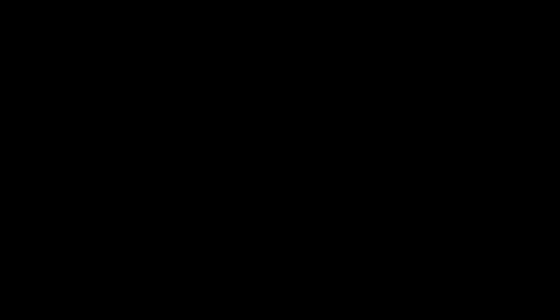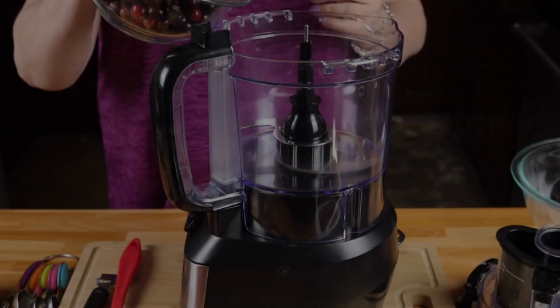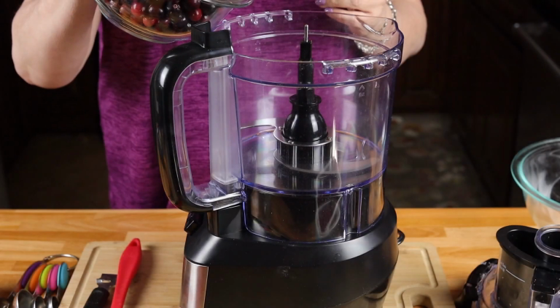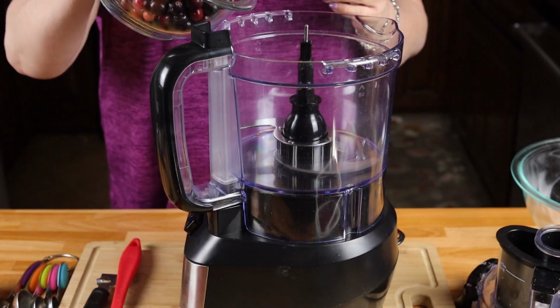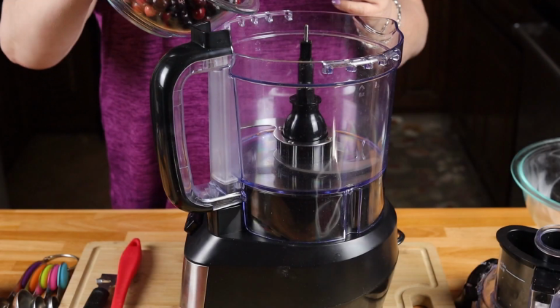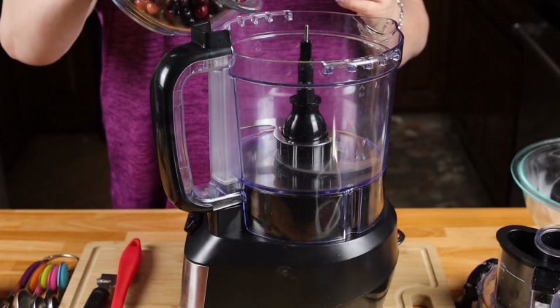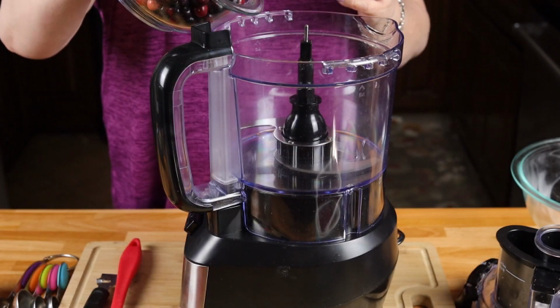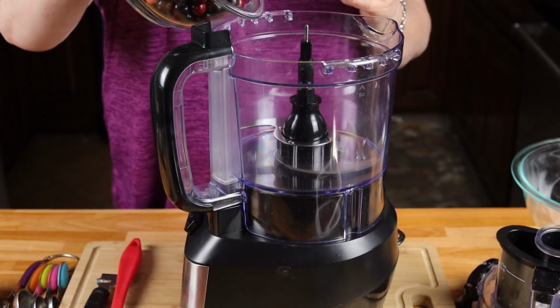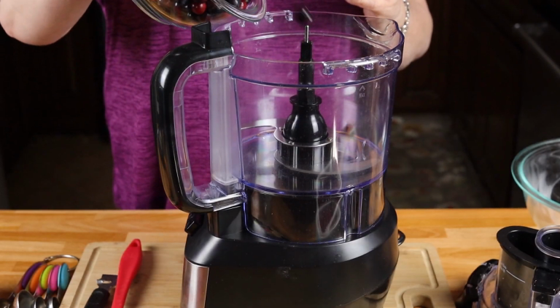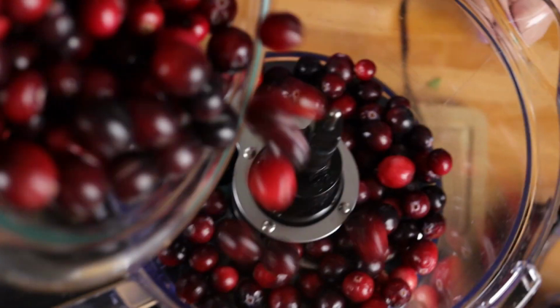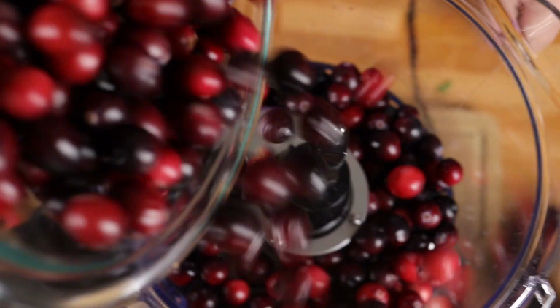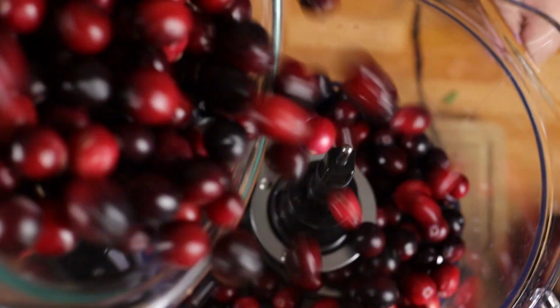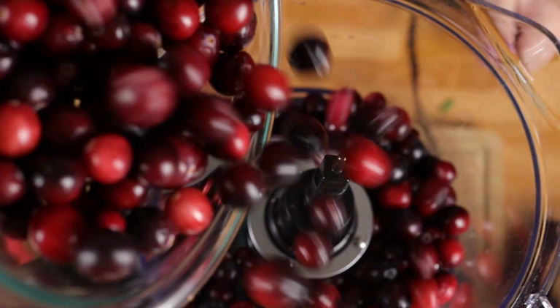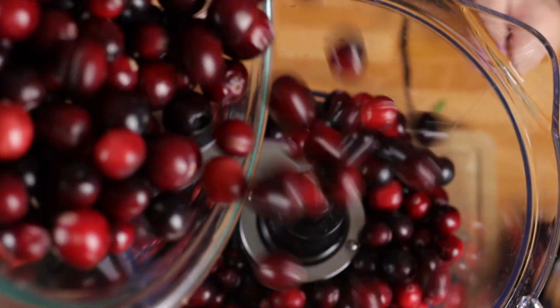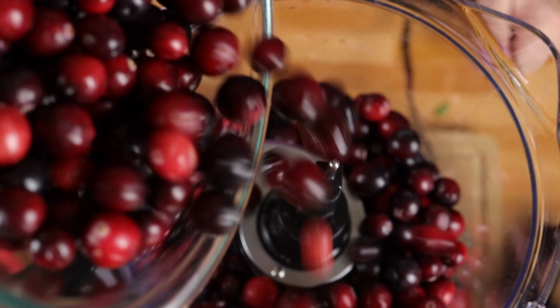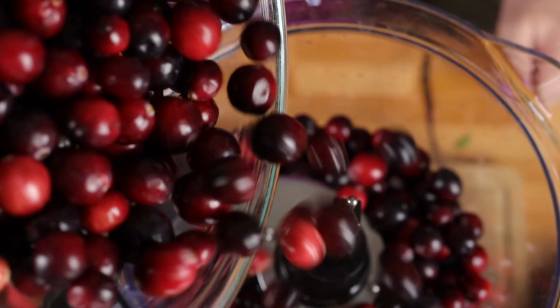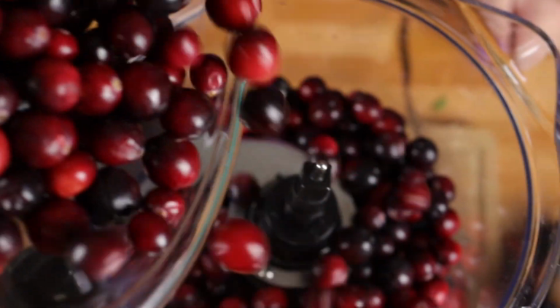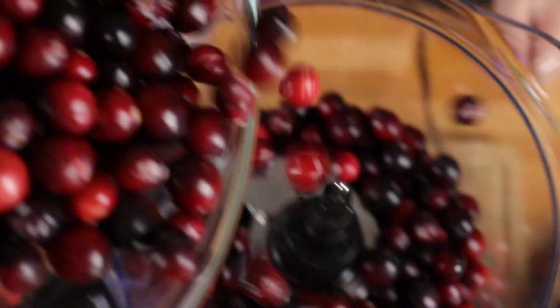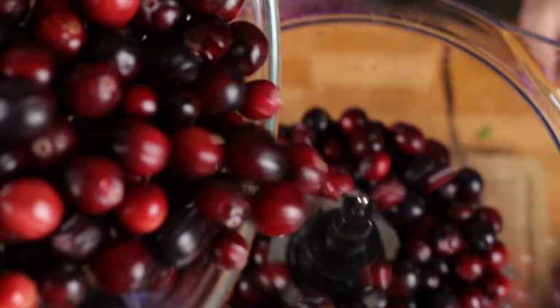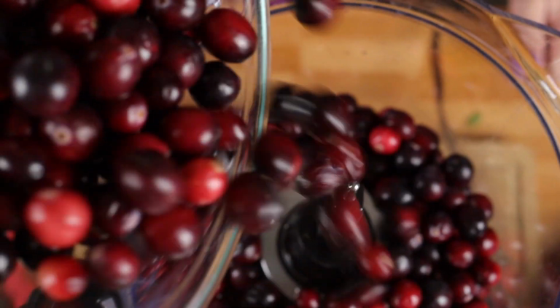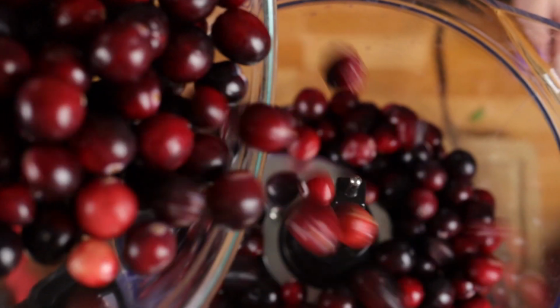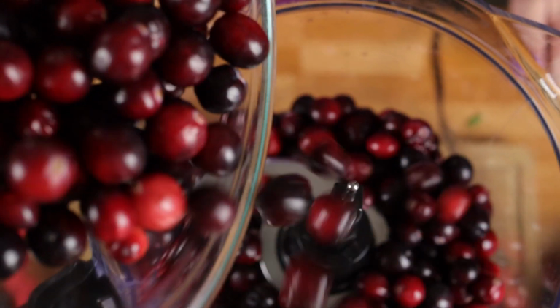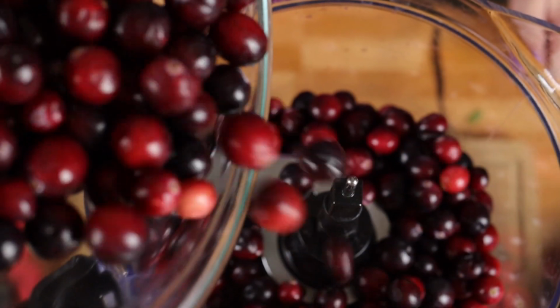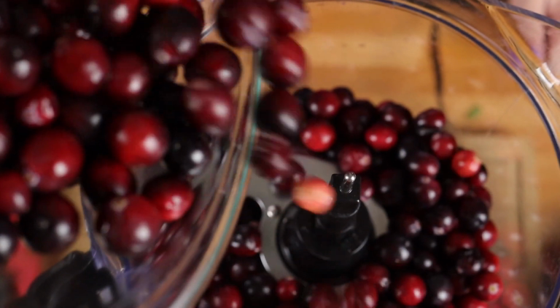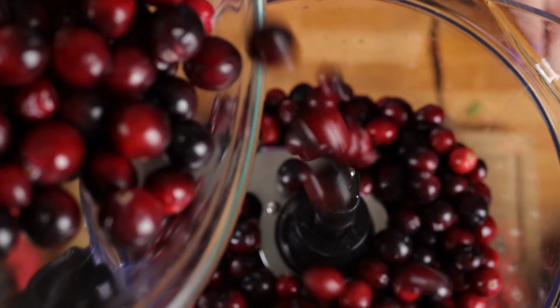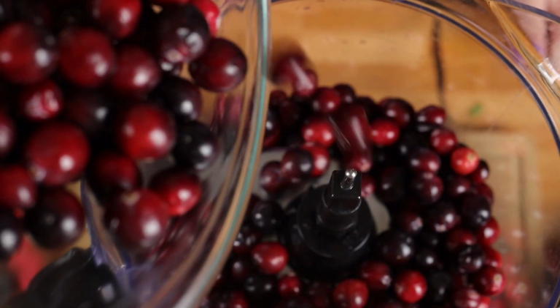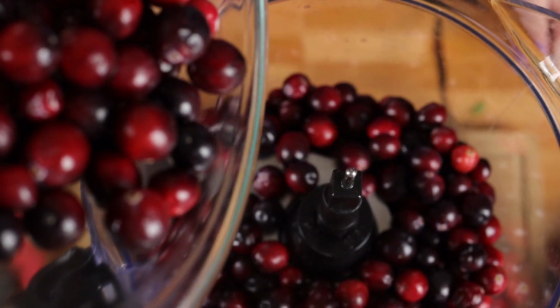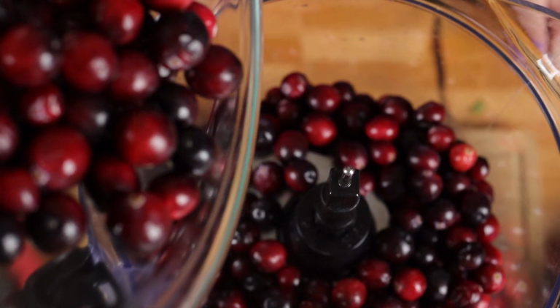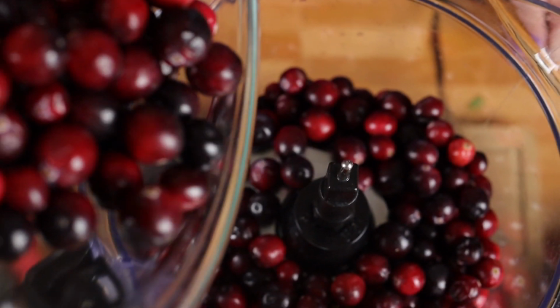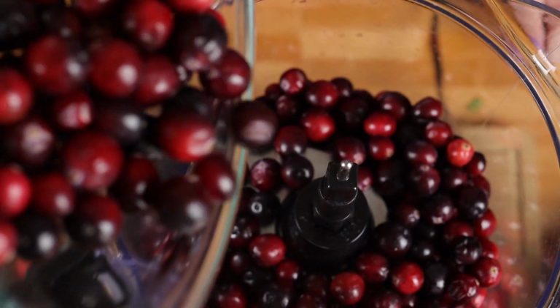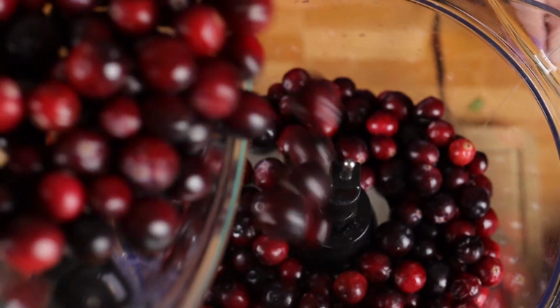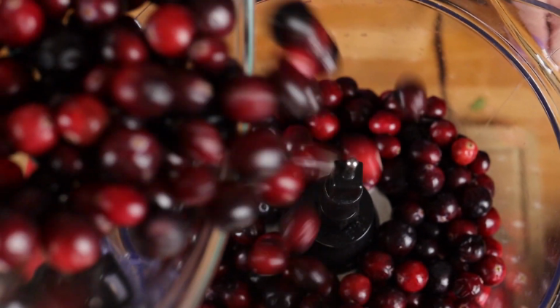The first thing we want to do is take a 12-ounce bag of fresh cranberries and put them in the food processor.